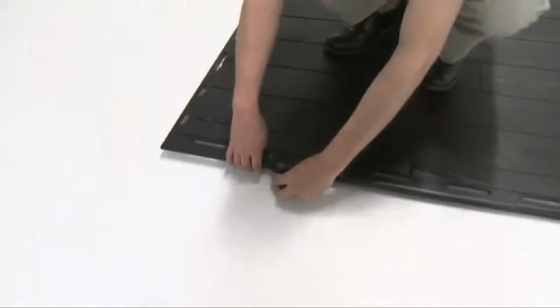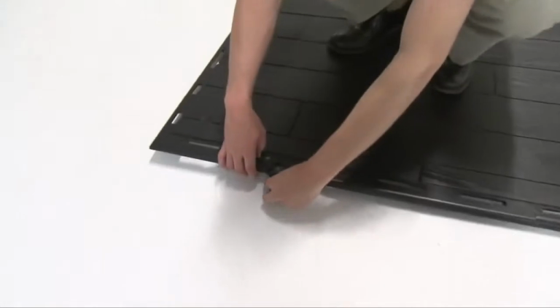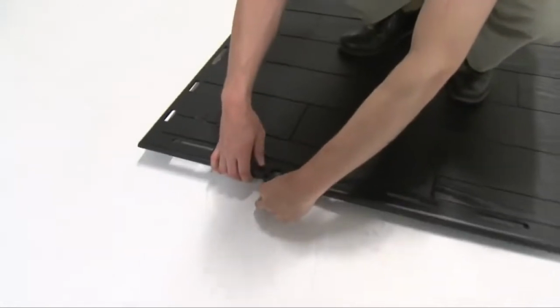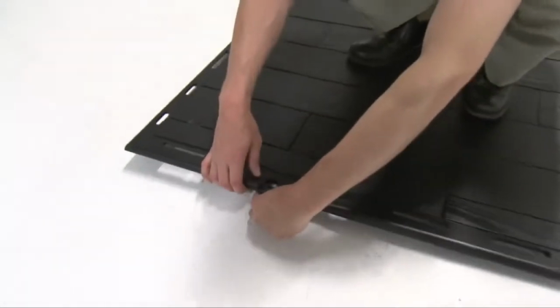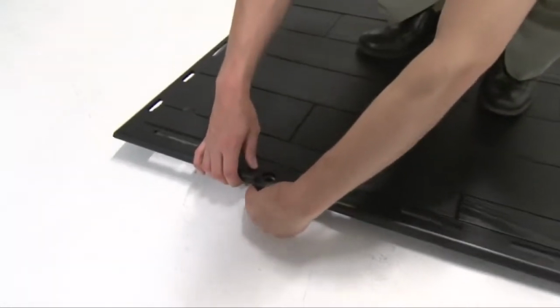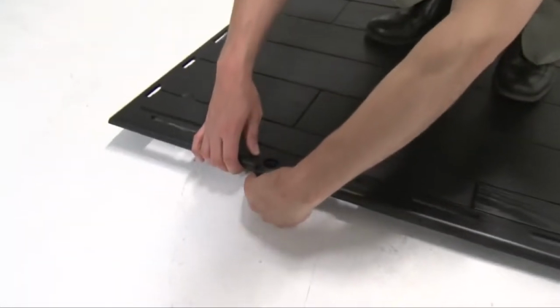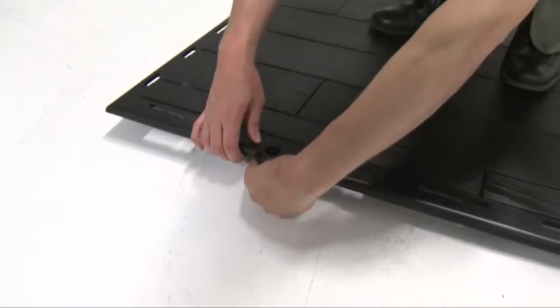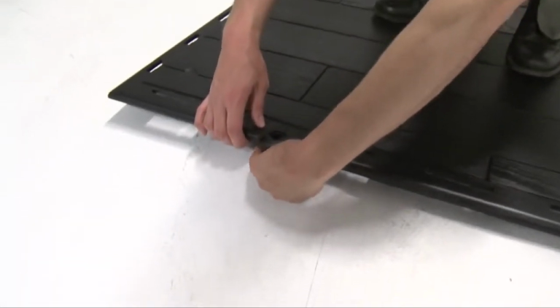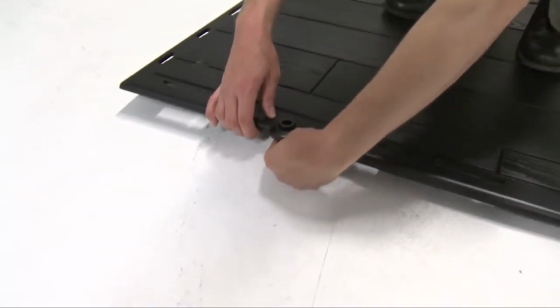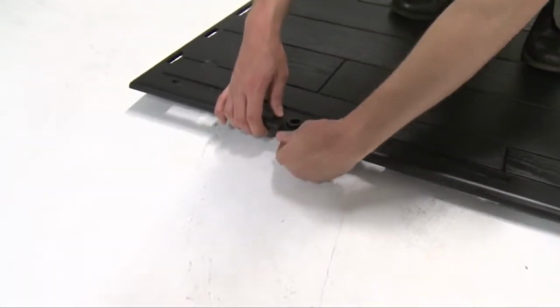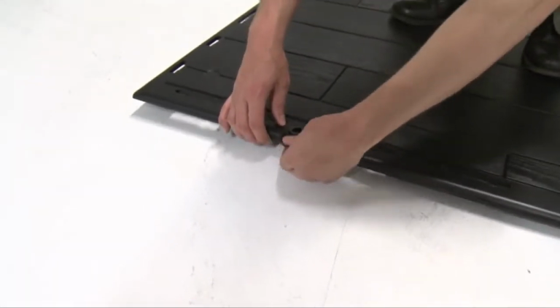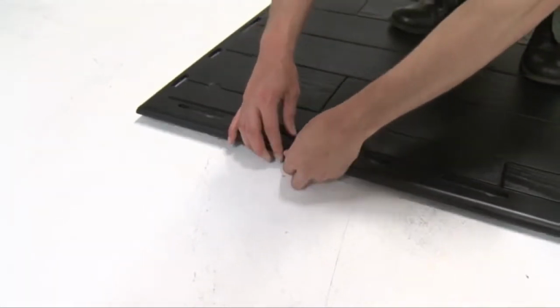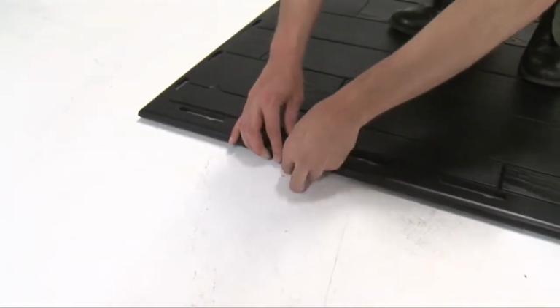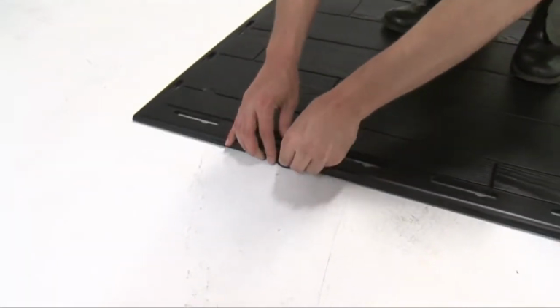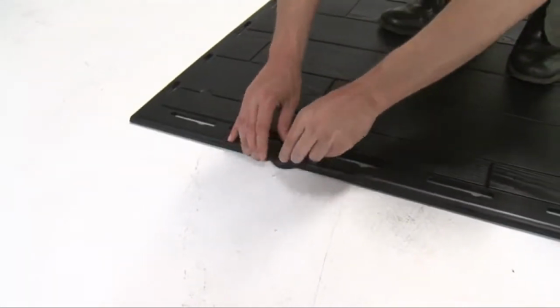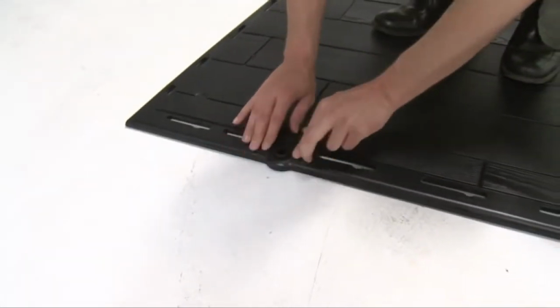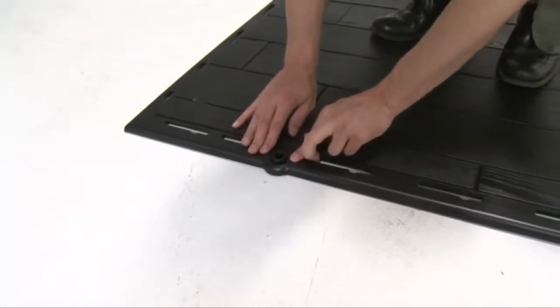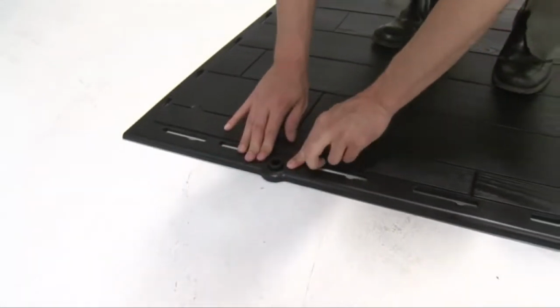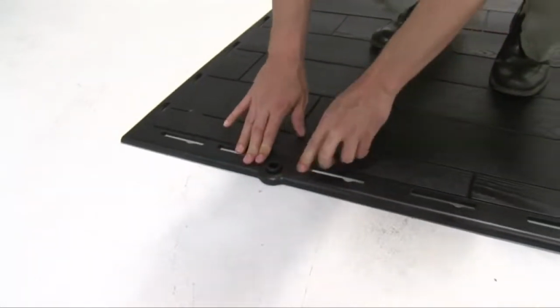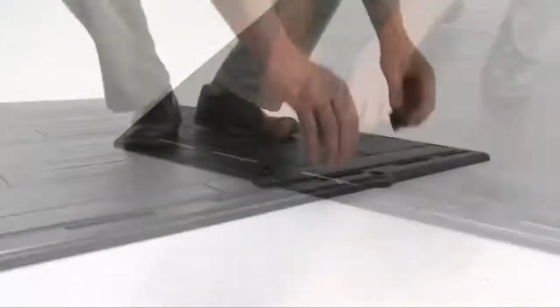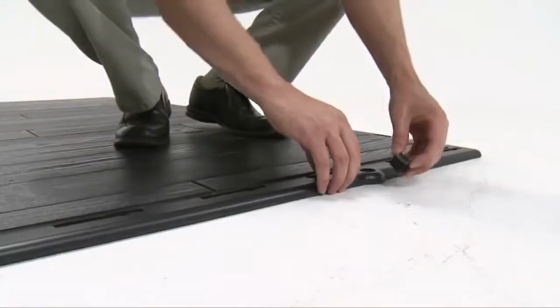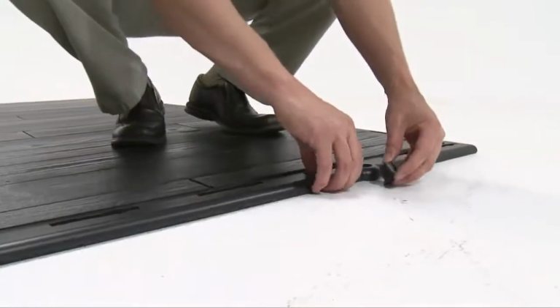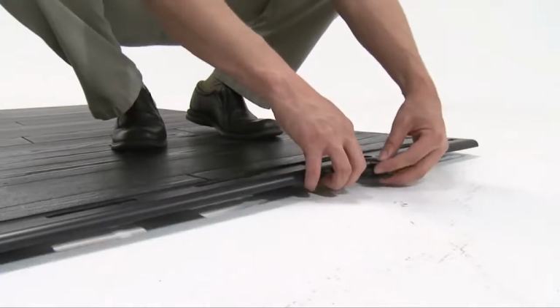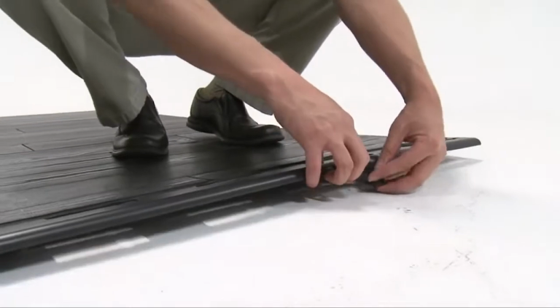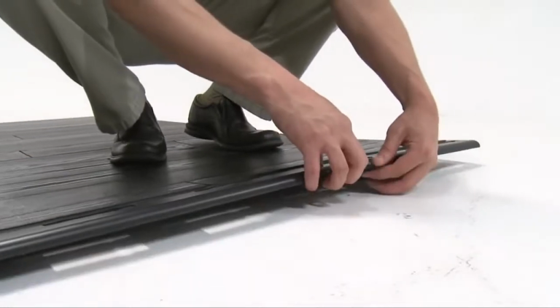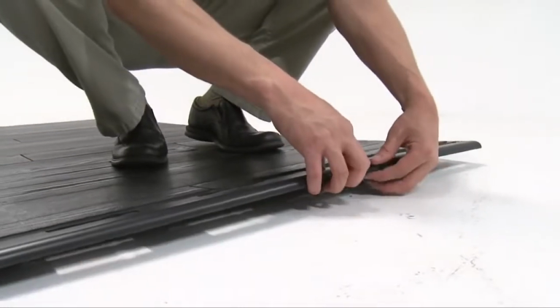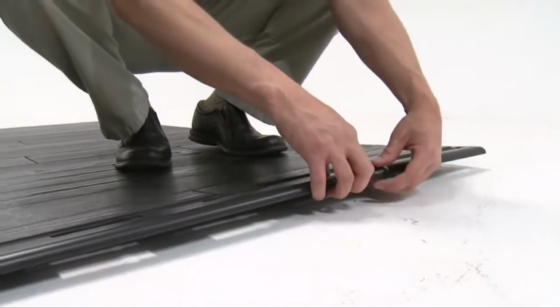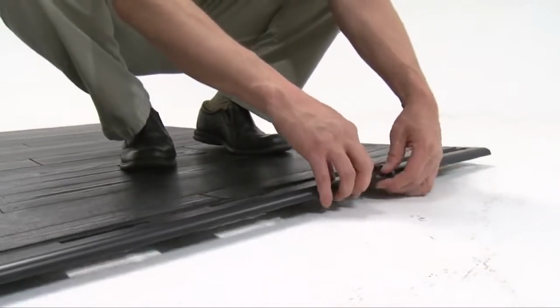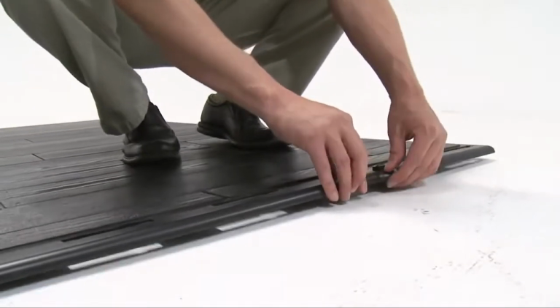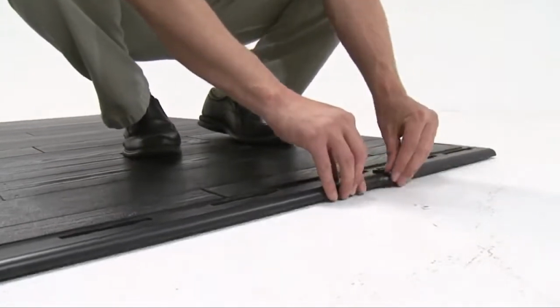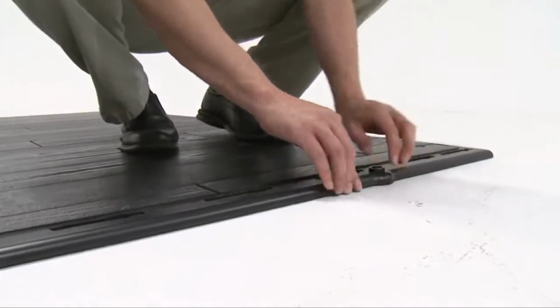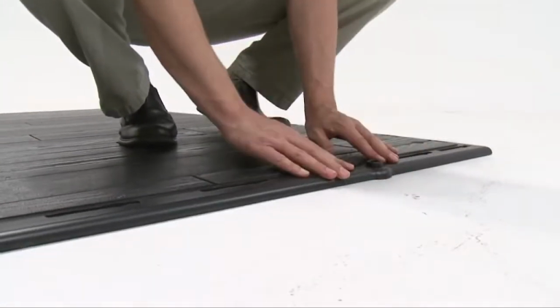Insert the door hinge bushings up through the holes near the front edge of the outer floor panel. Ensure the slit in the bushing faces the front of the shed.